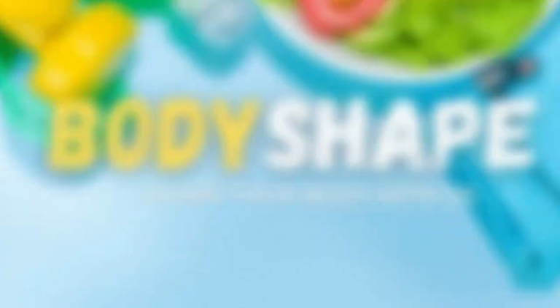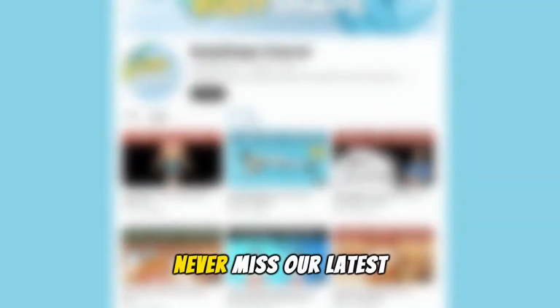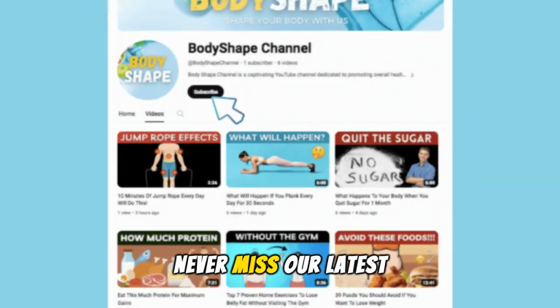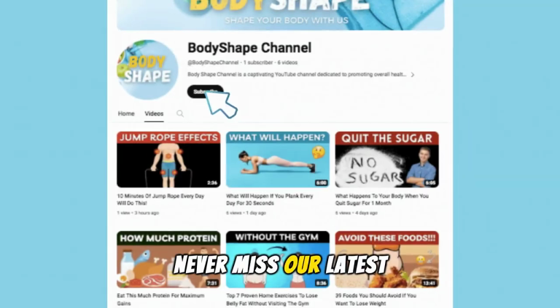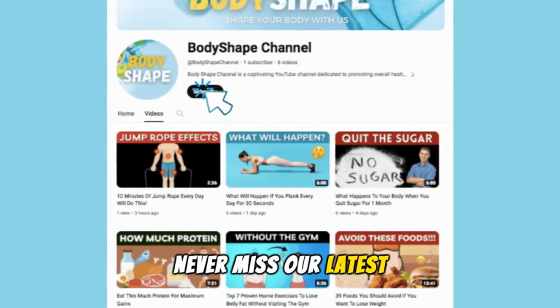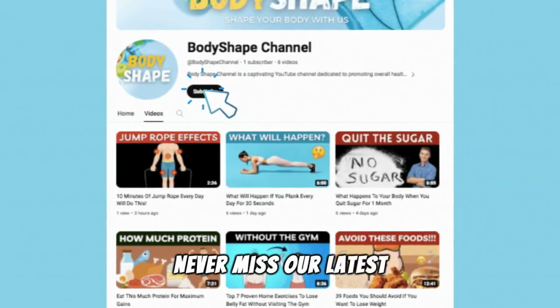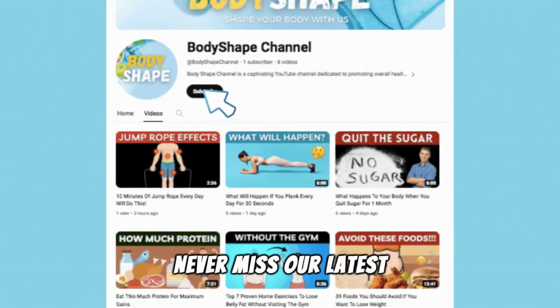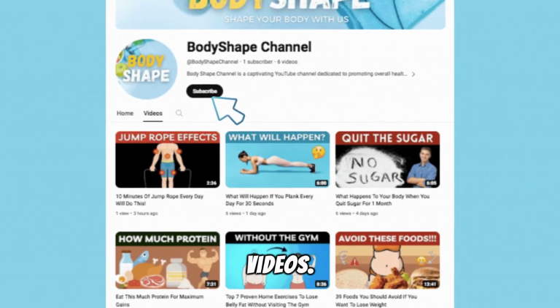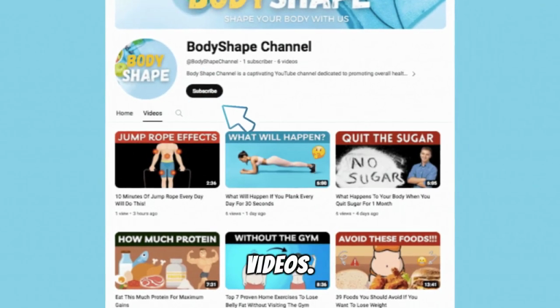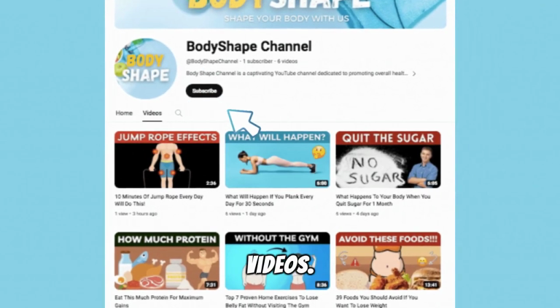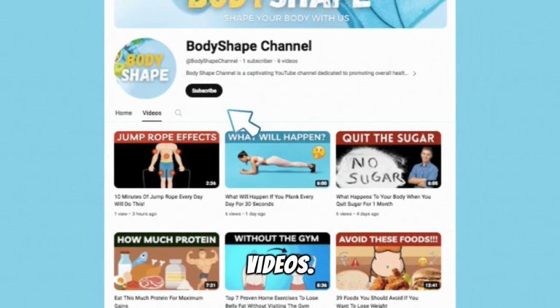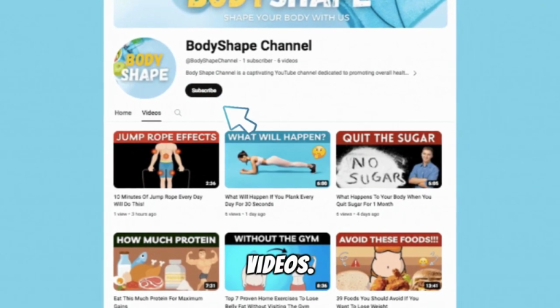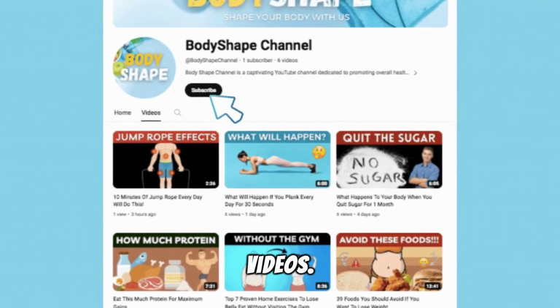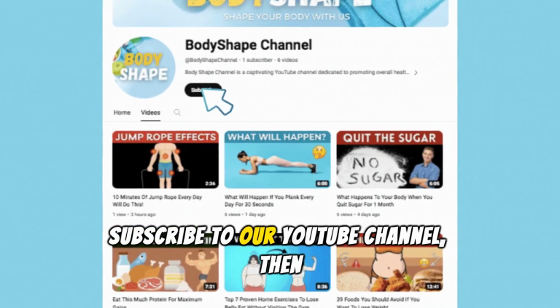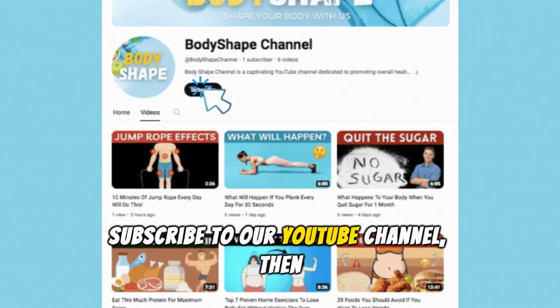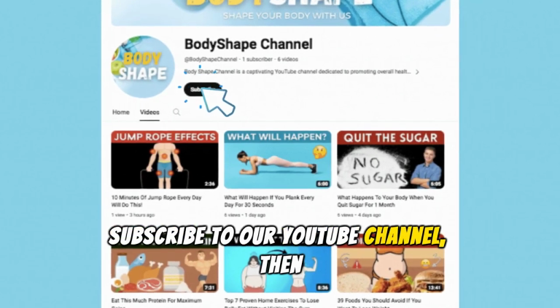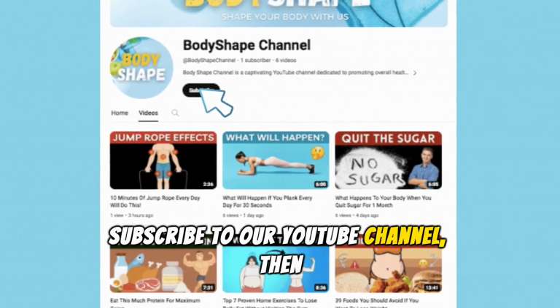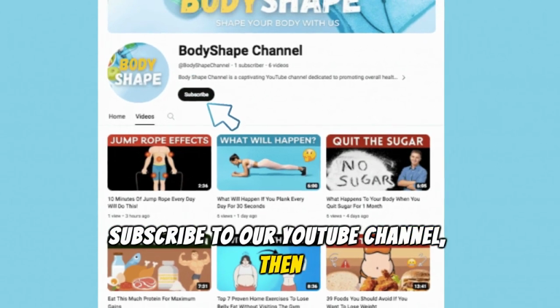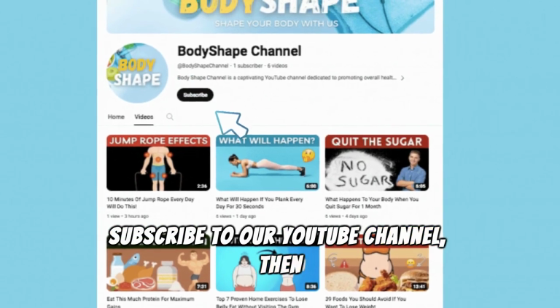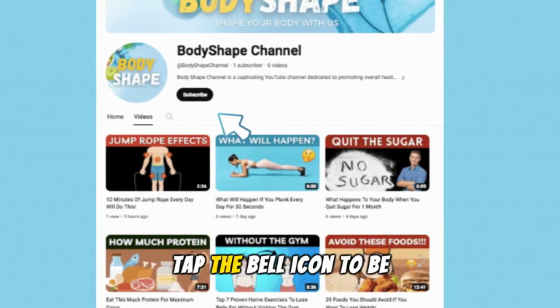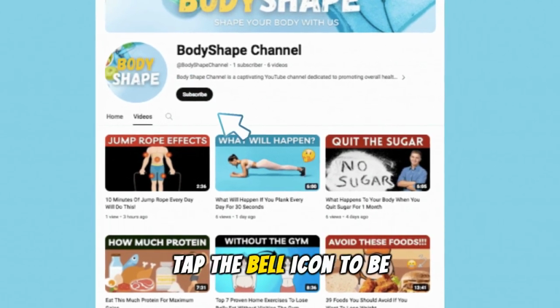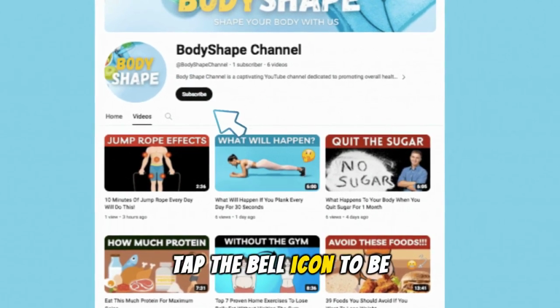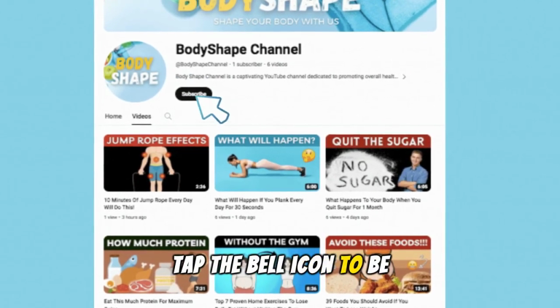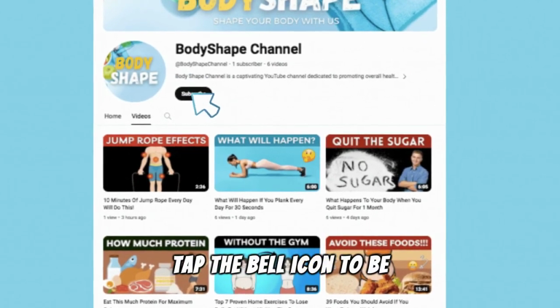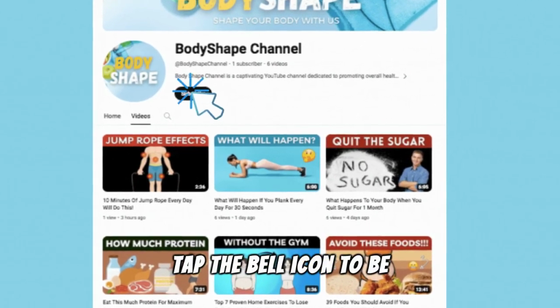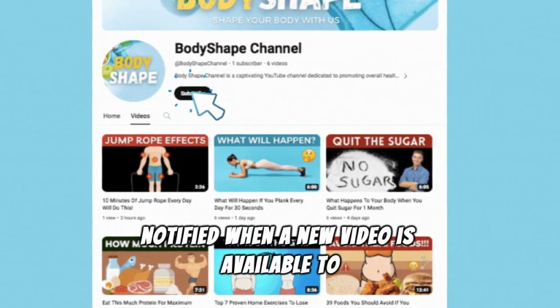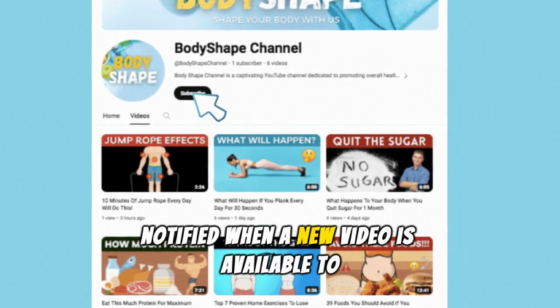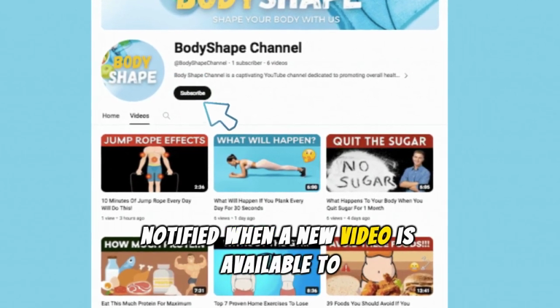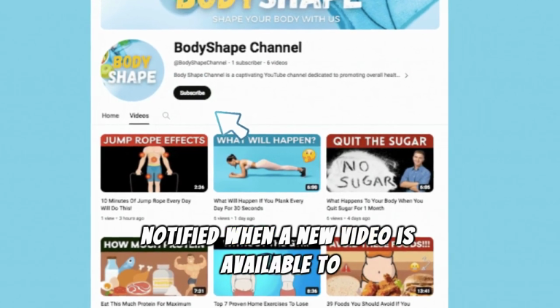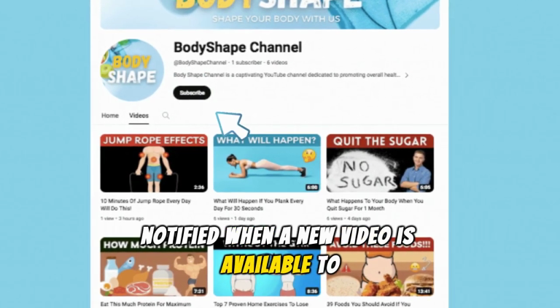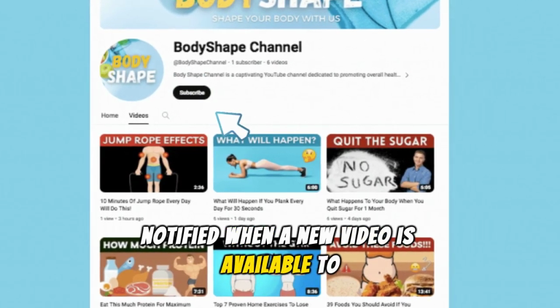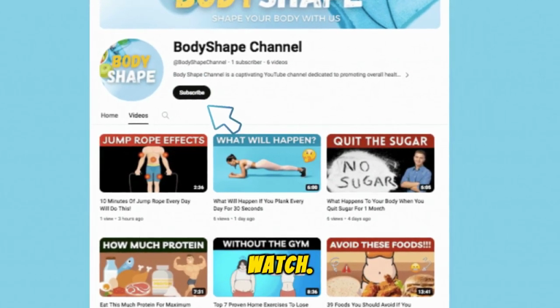Never miss our latest videos. Subscribe to our YouTube channel, then tap the bell icon to be notified when a new video is available to watch.